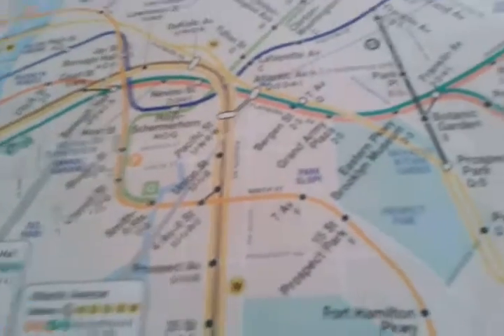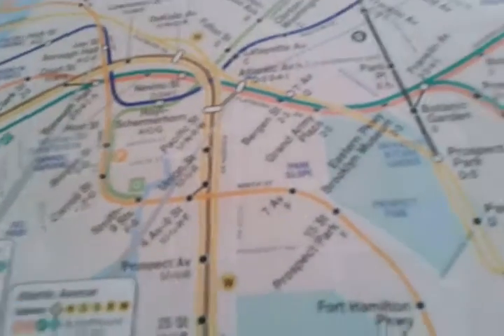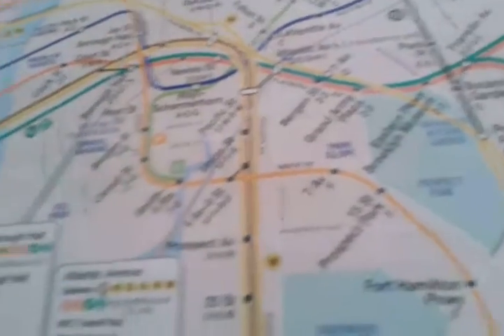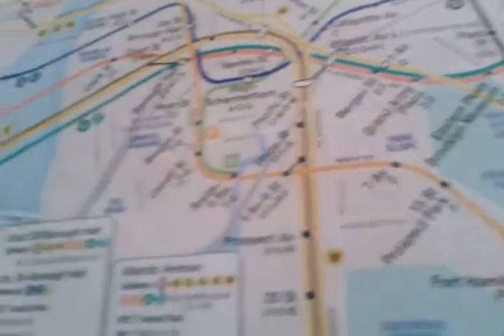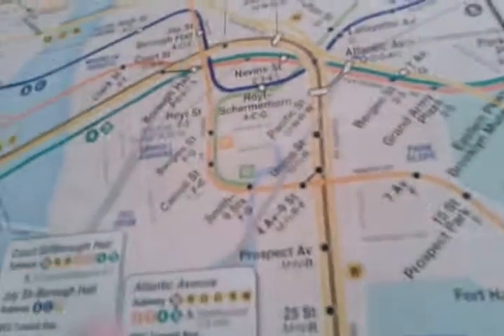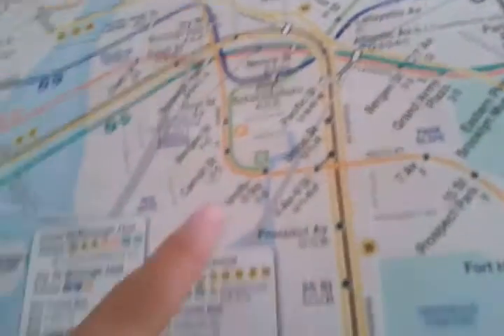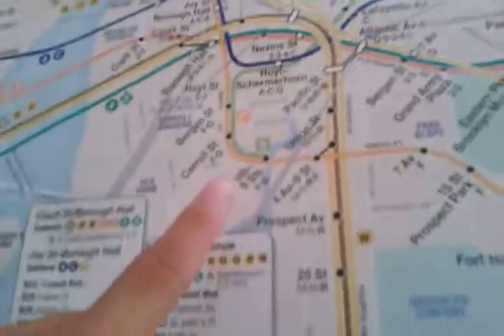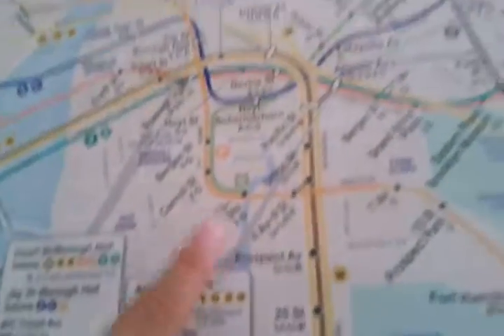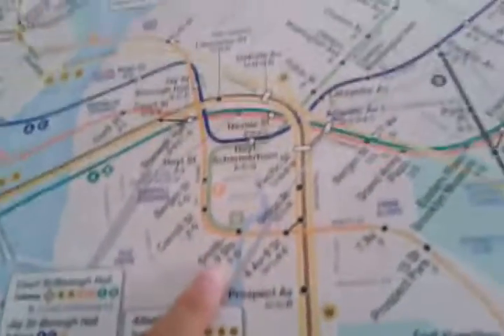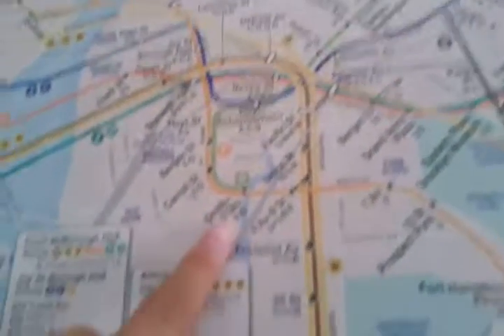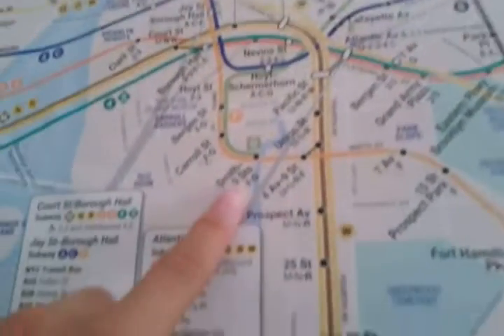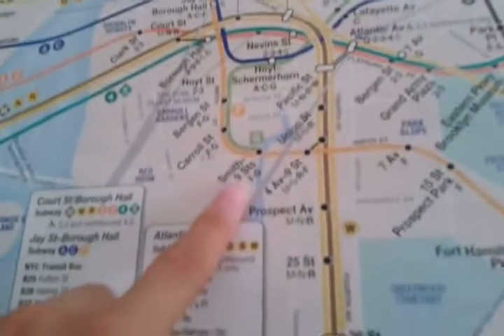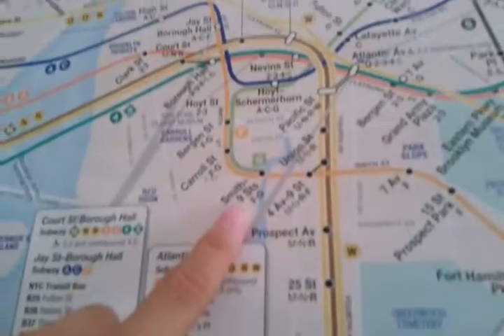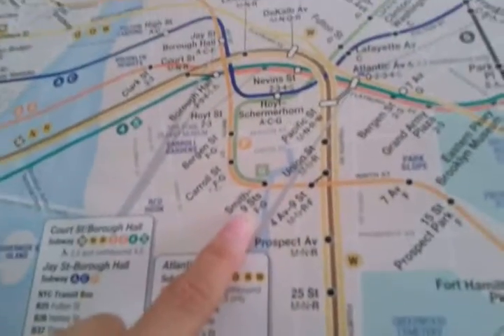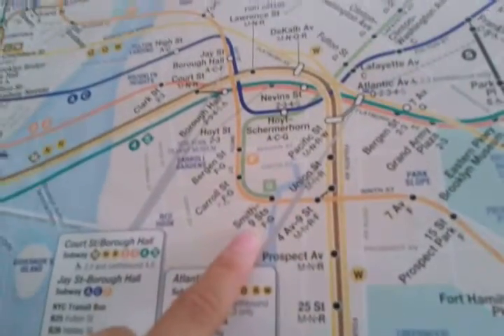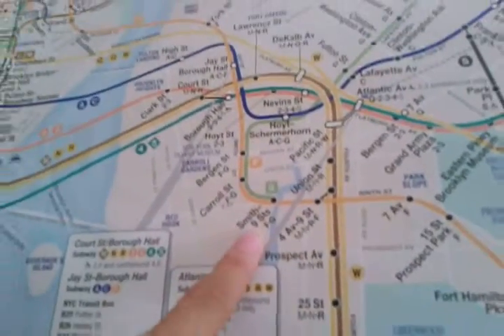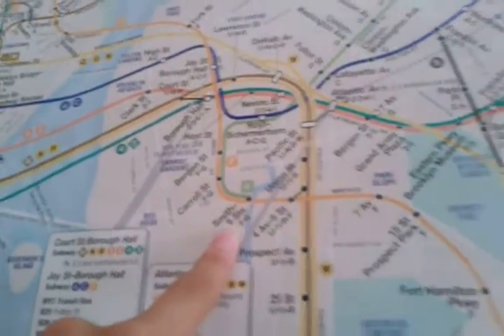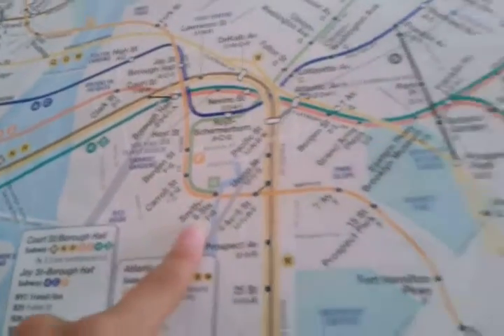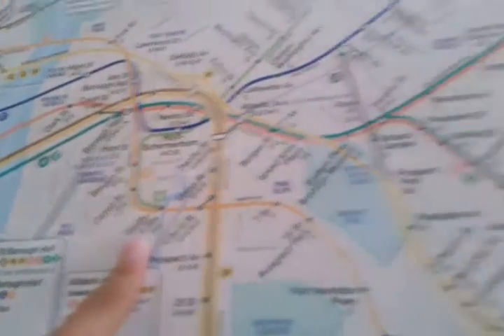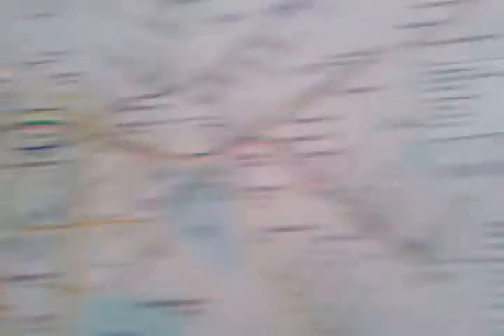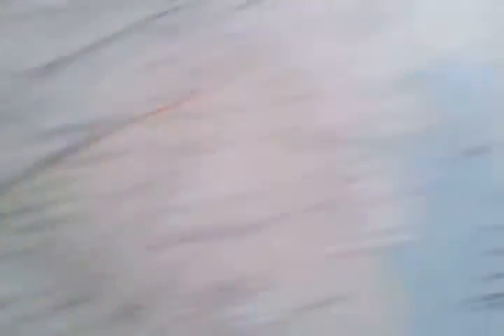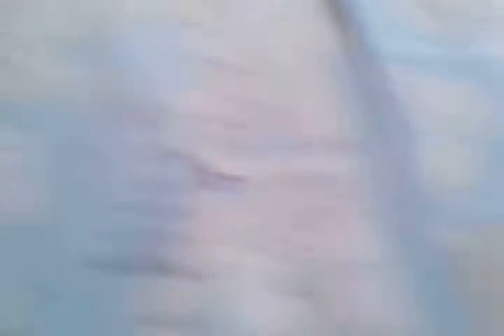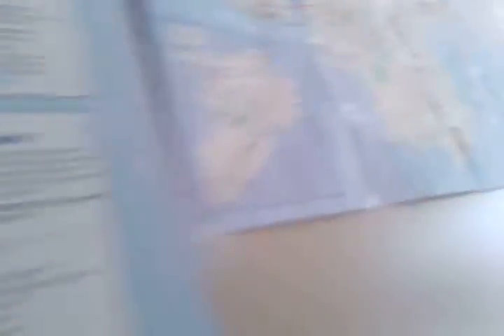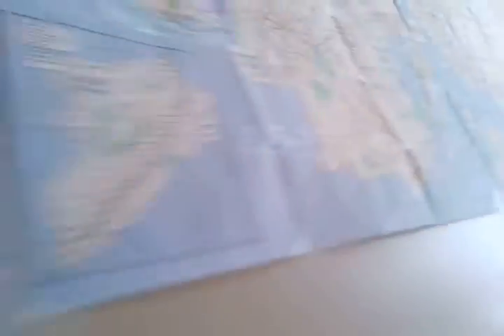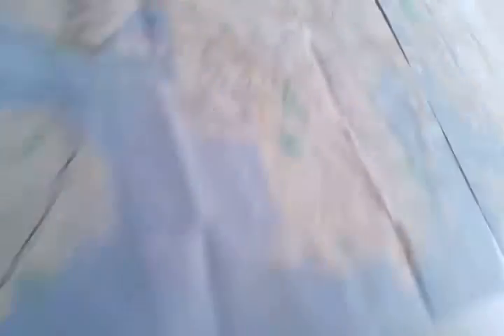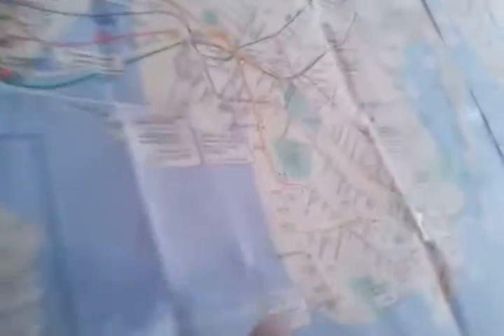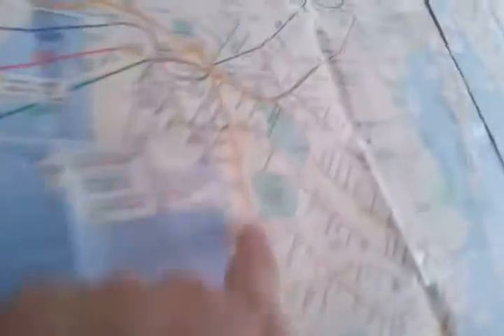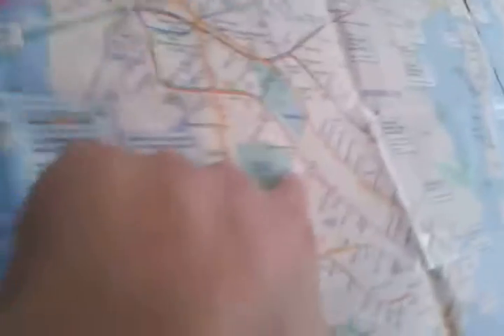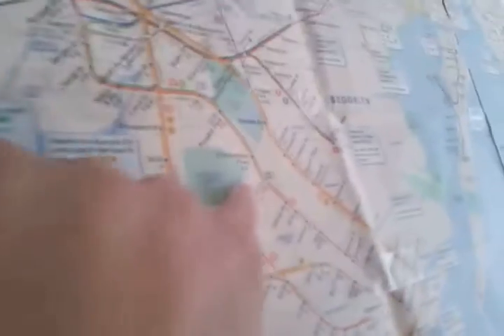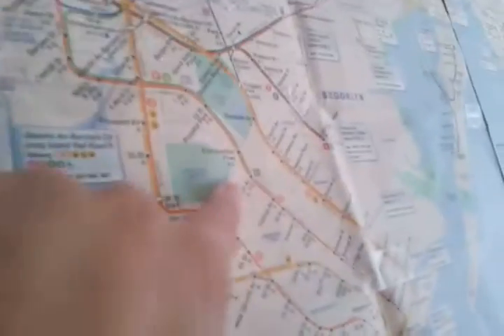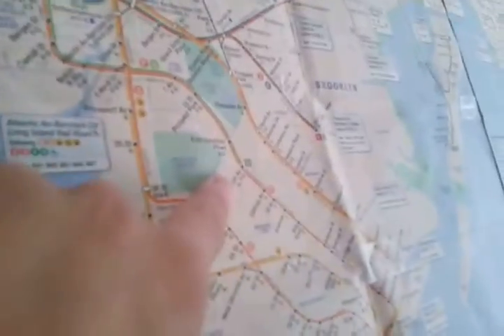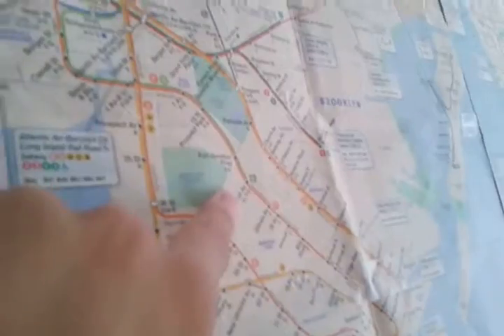The last stop of the G train used to be Smith 9th Street, but nowadays it's been extended to Church Avenue.